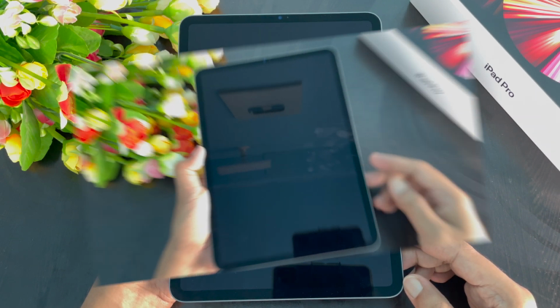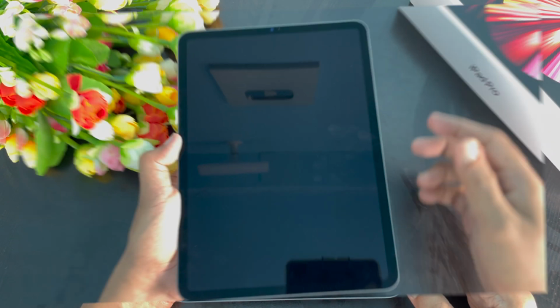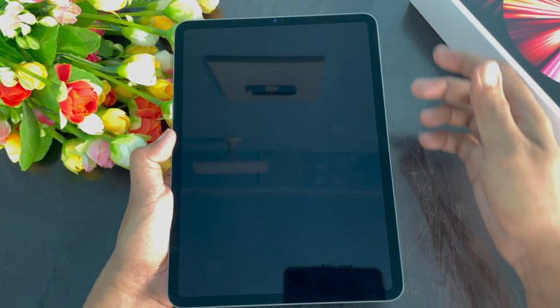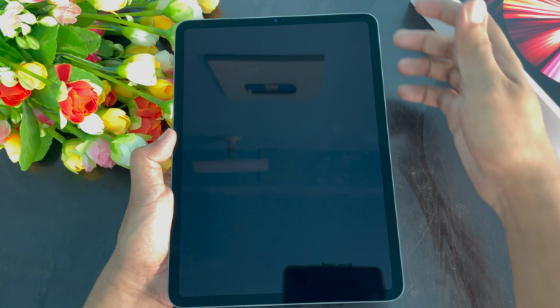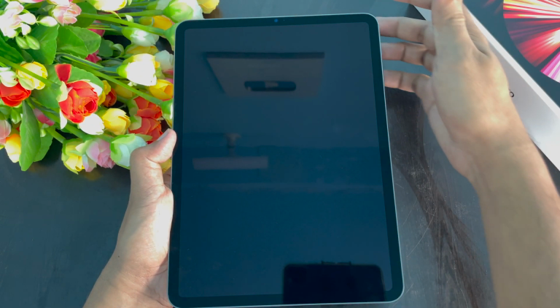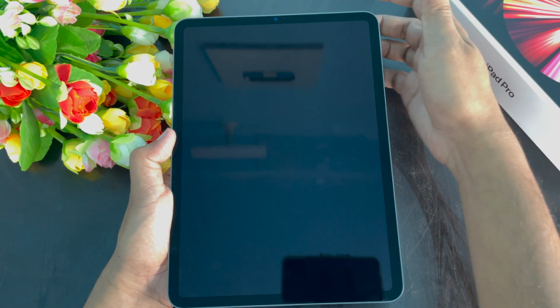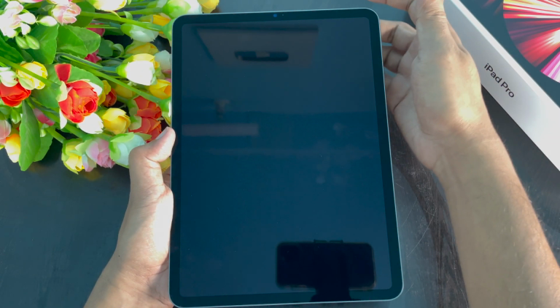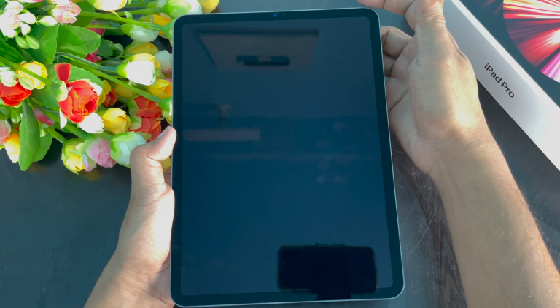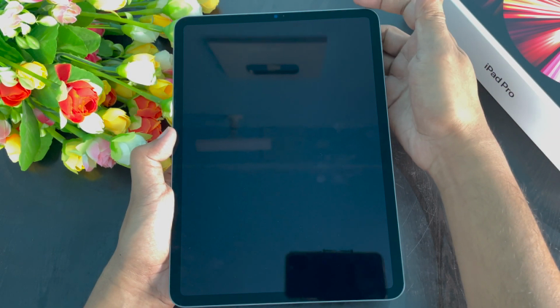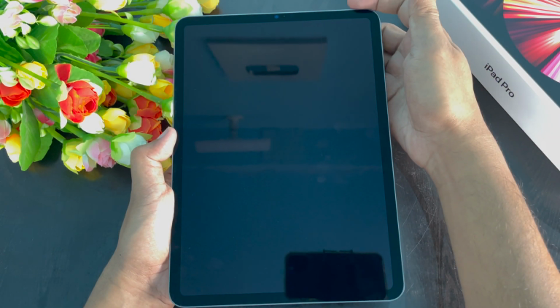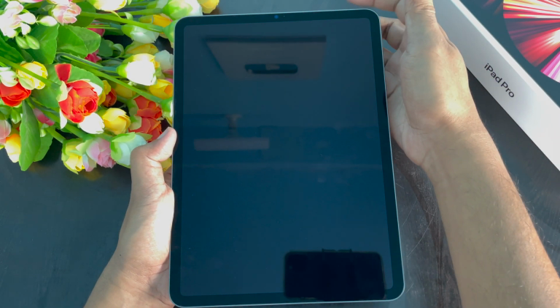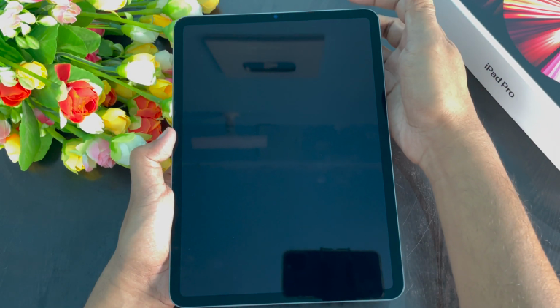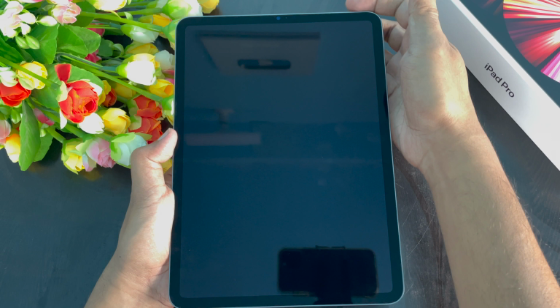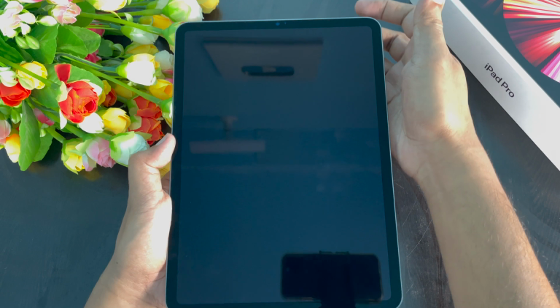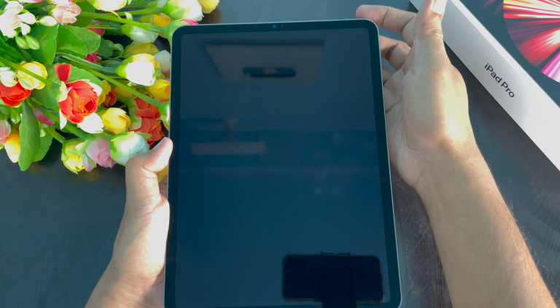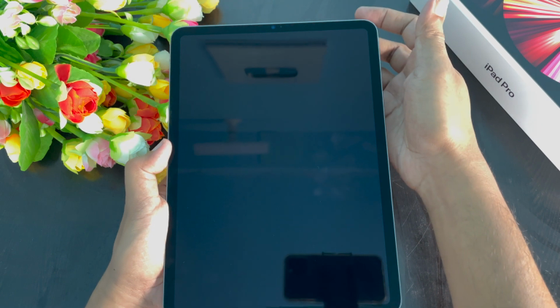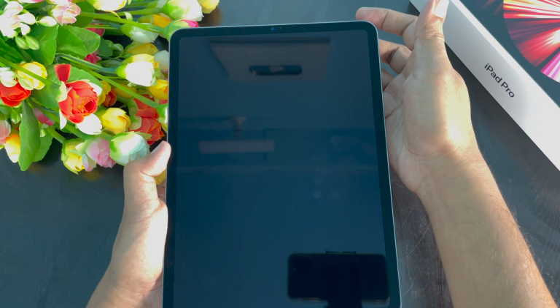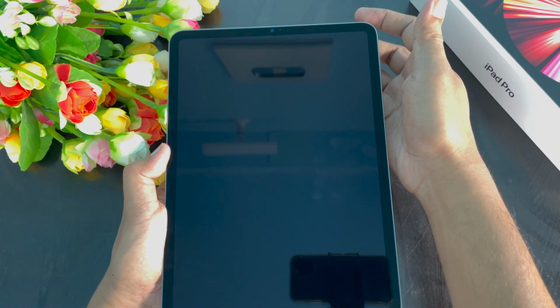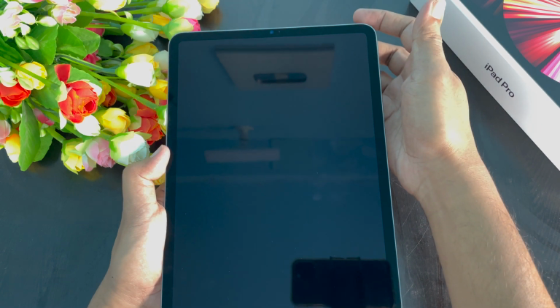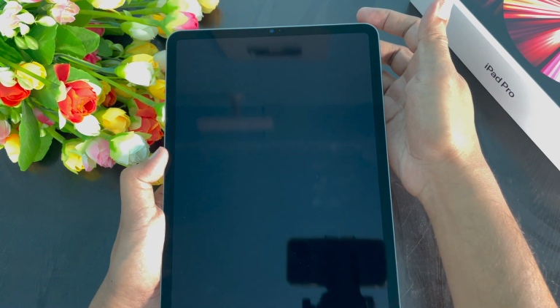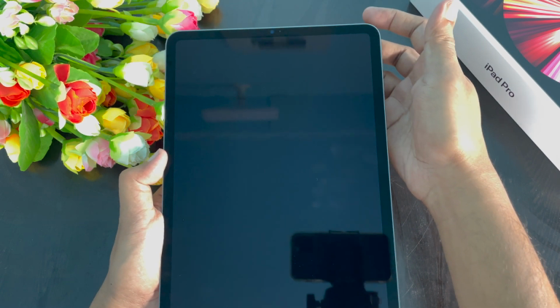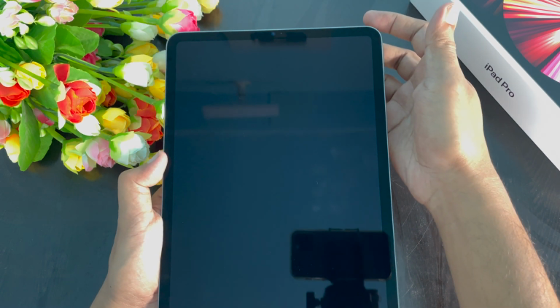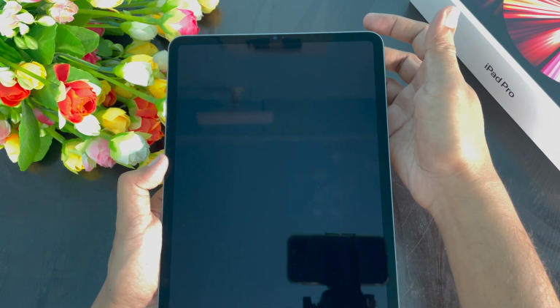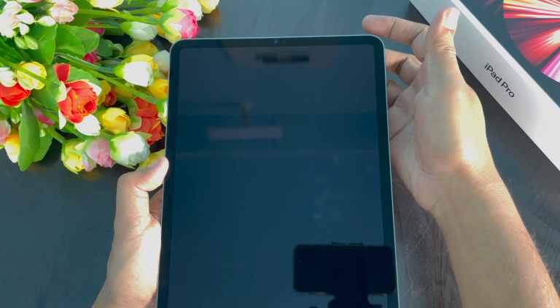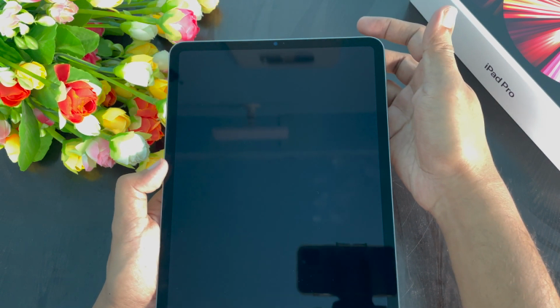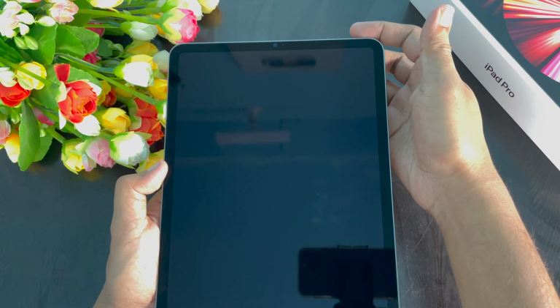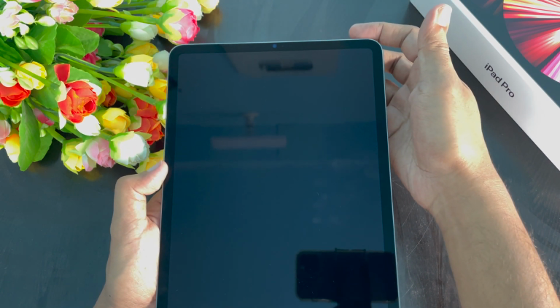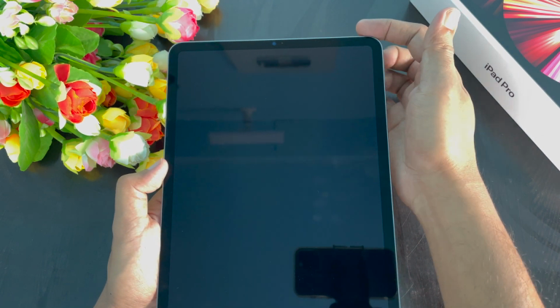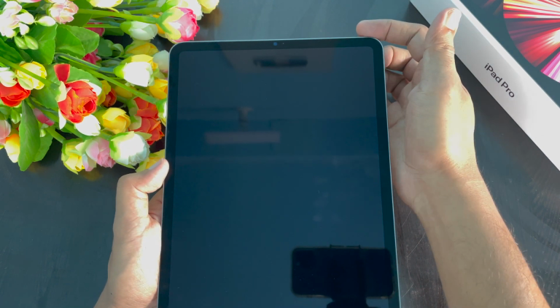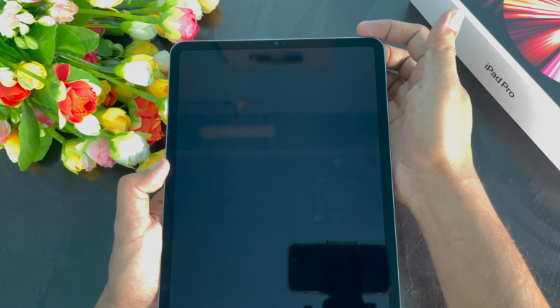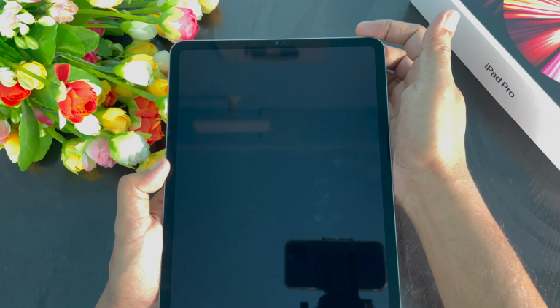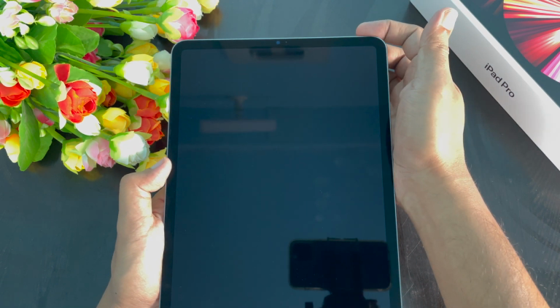If you would like to turn on the iPad Pro, just press and hold the power button.